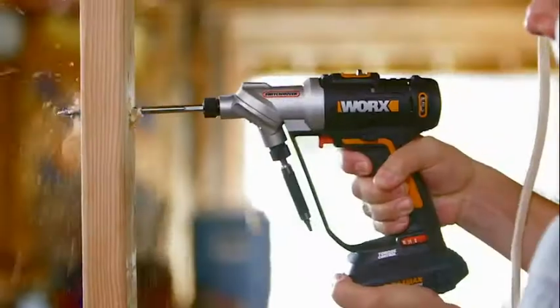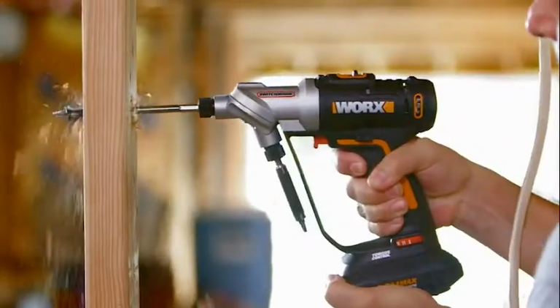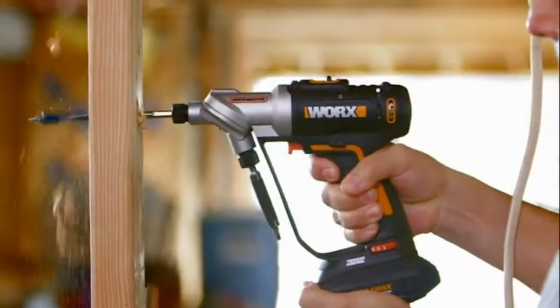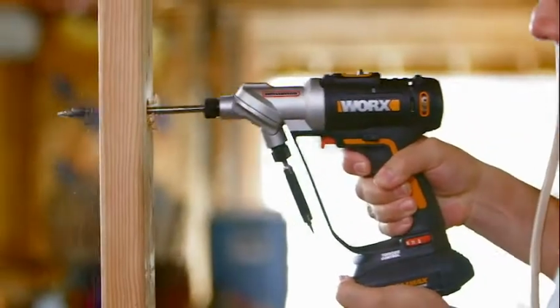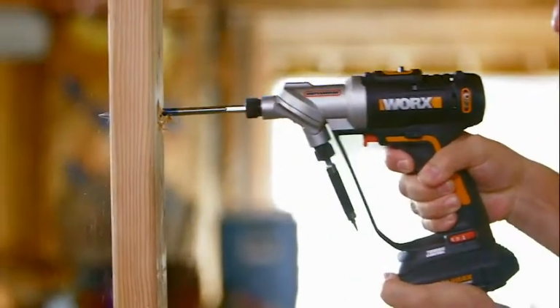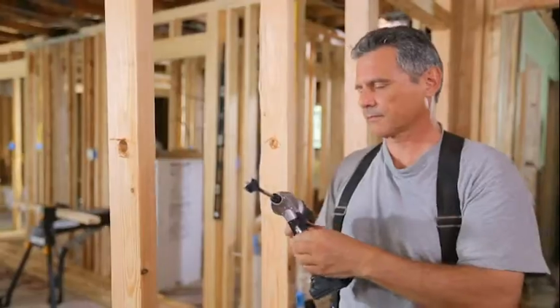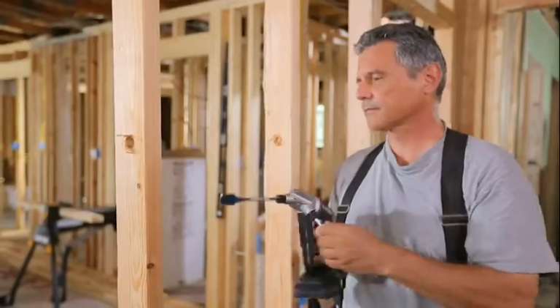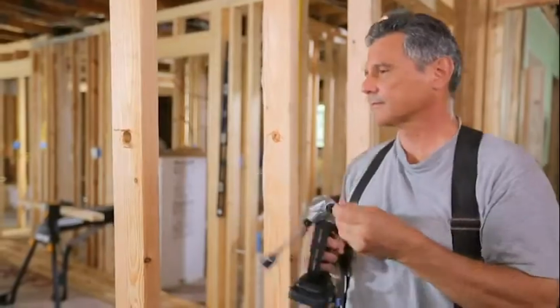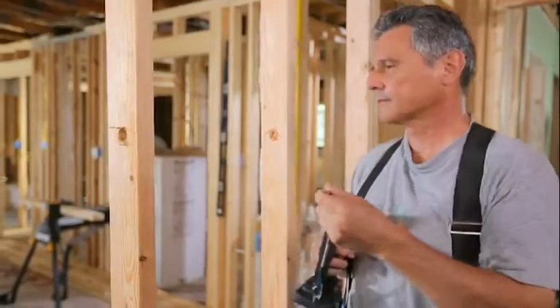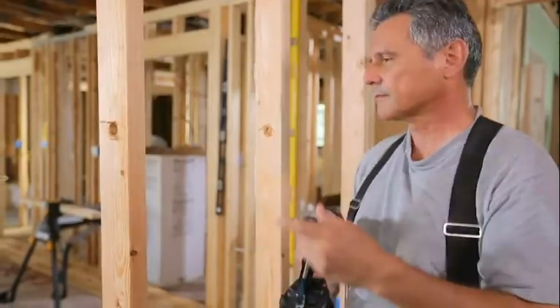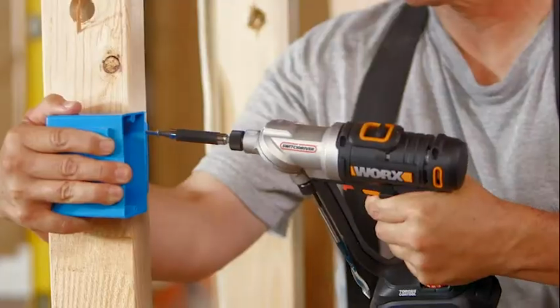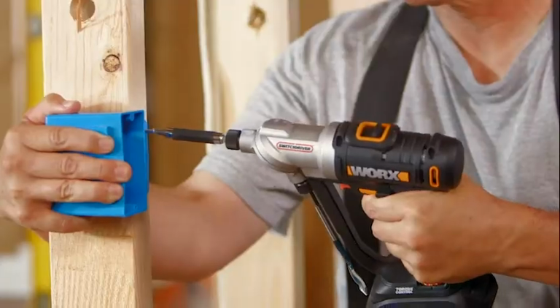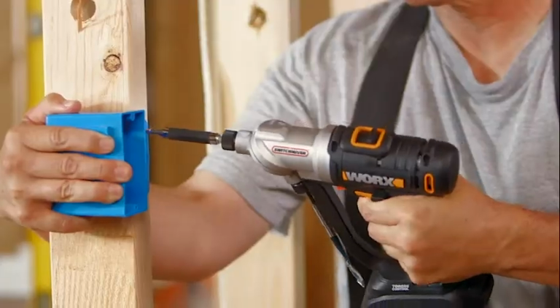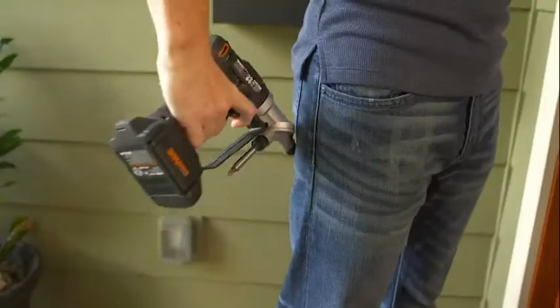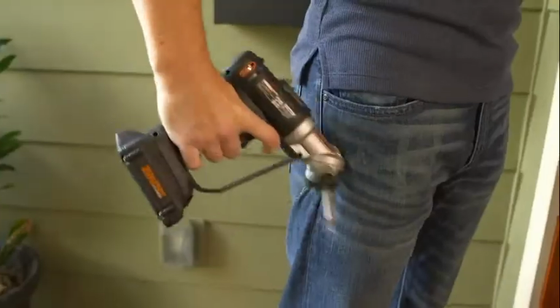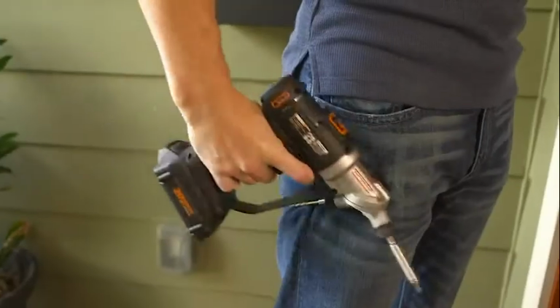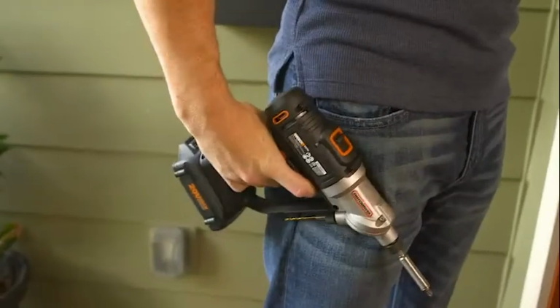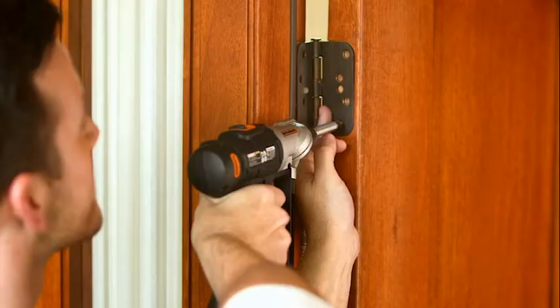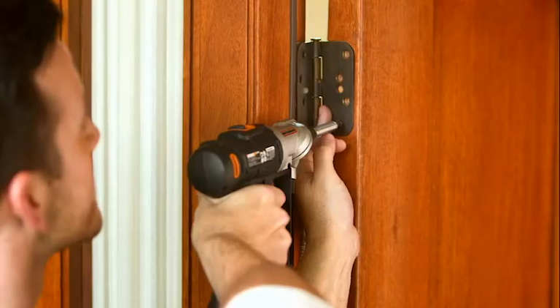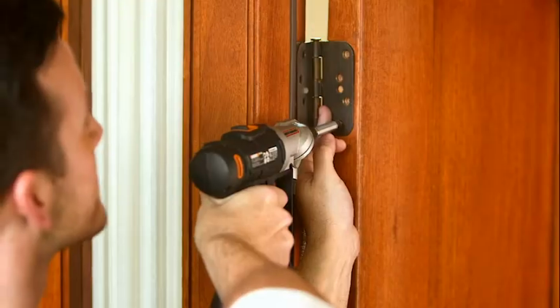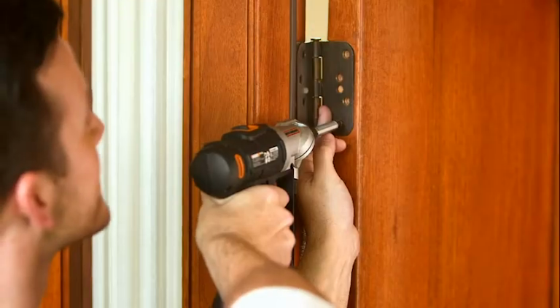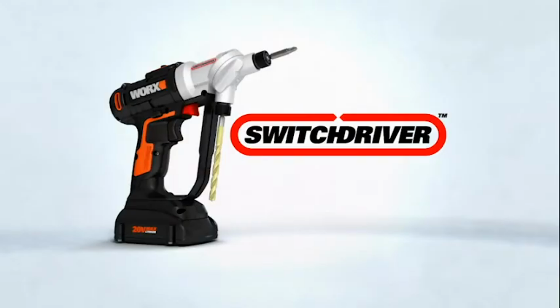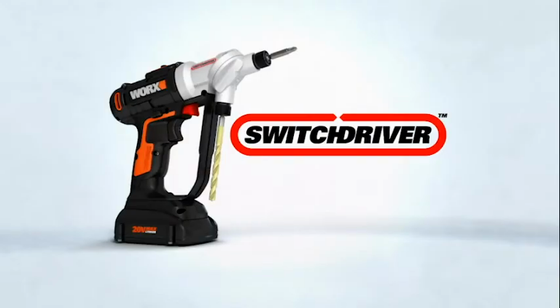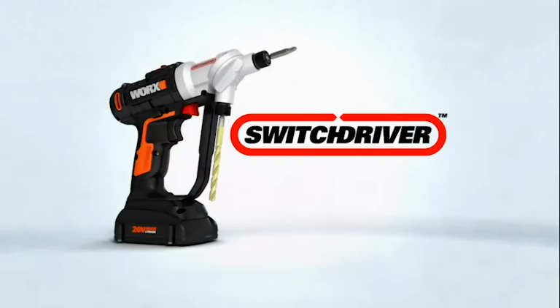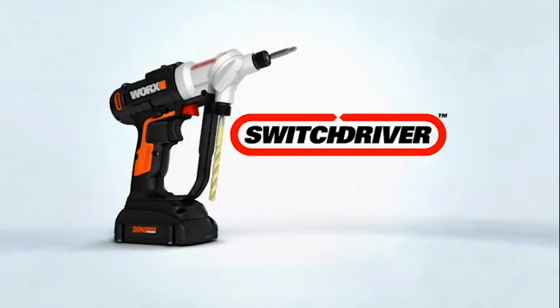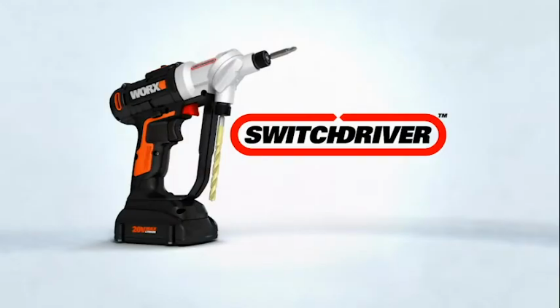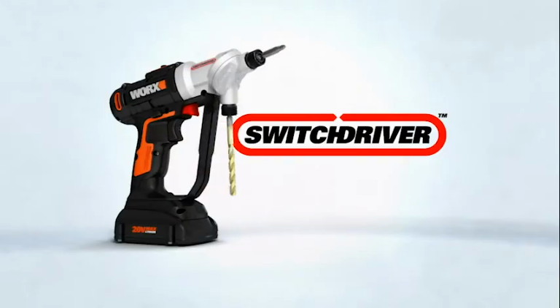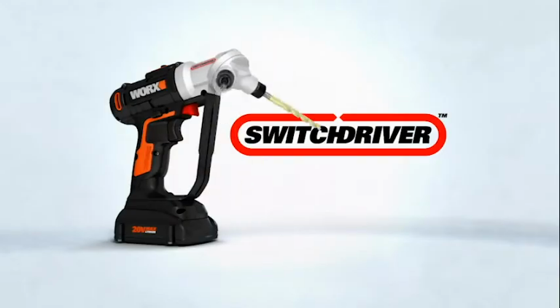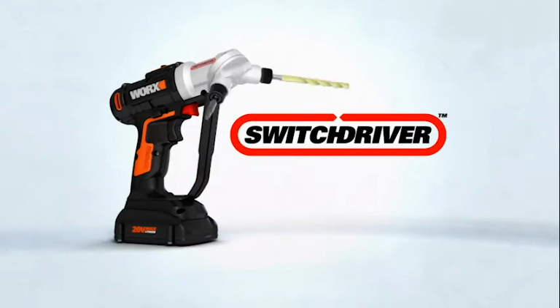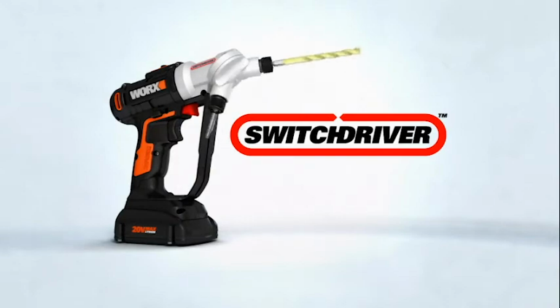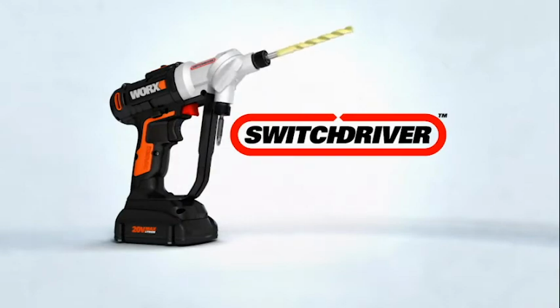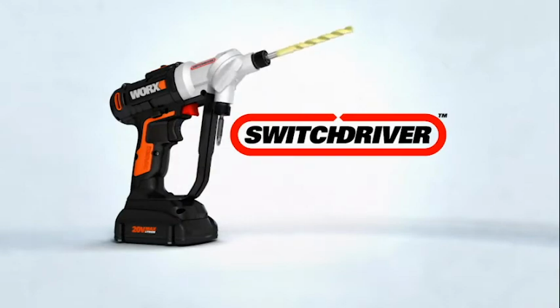Power through your projects faster and easier with the most innovative drill driver available. The WORX Switchdriver. Get yours today.